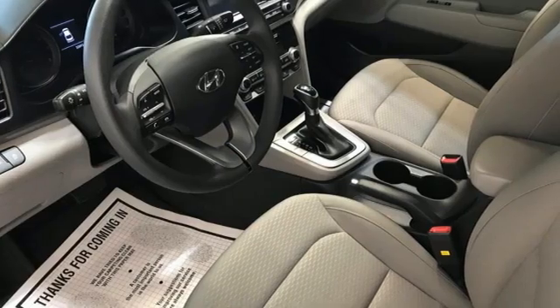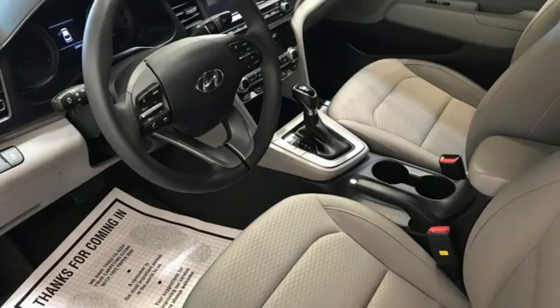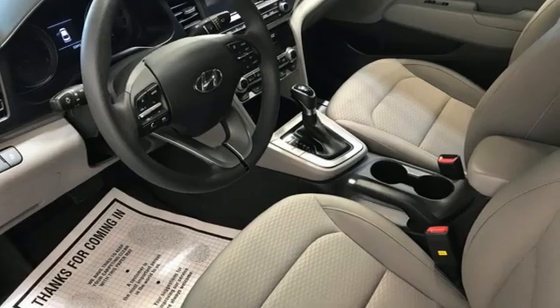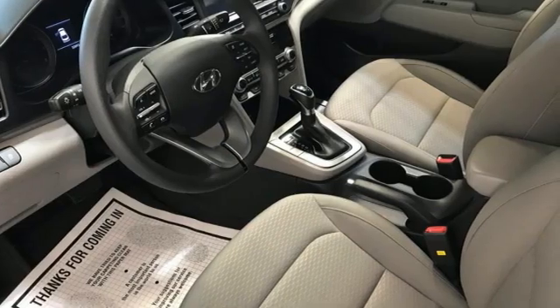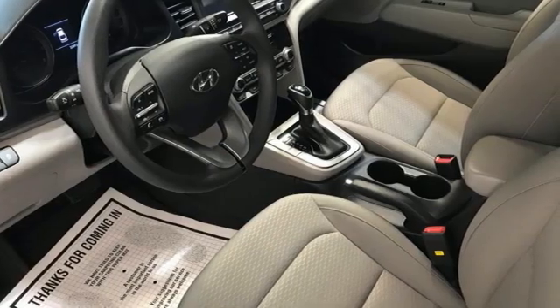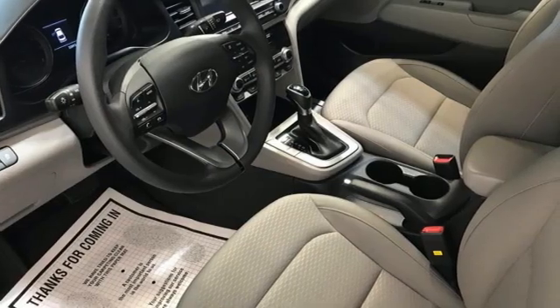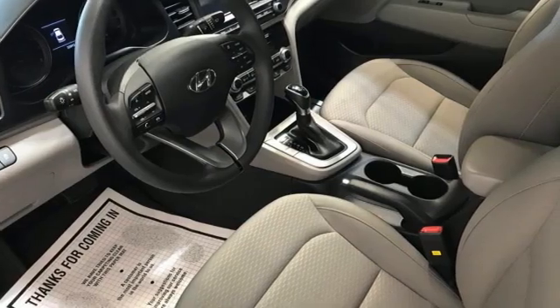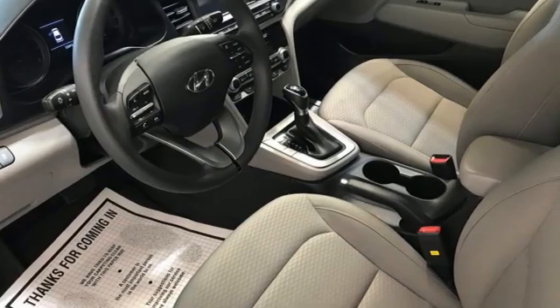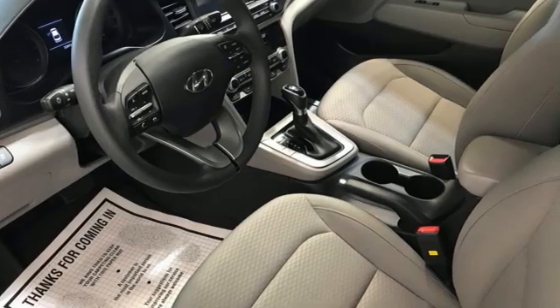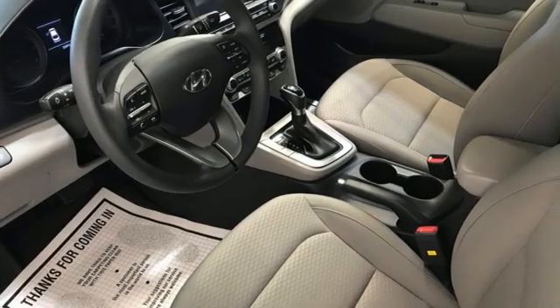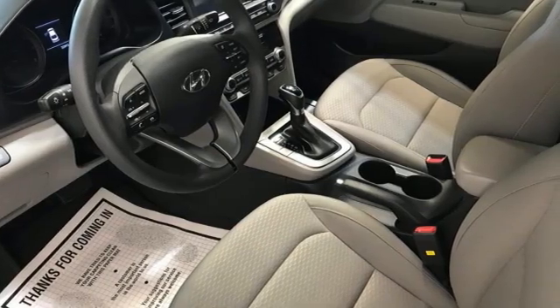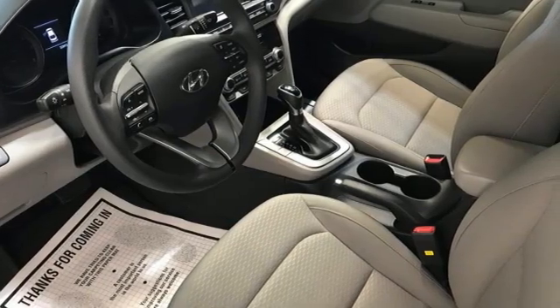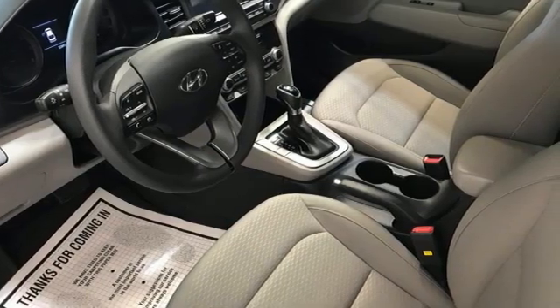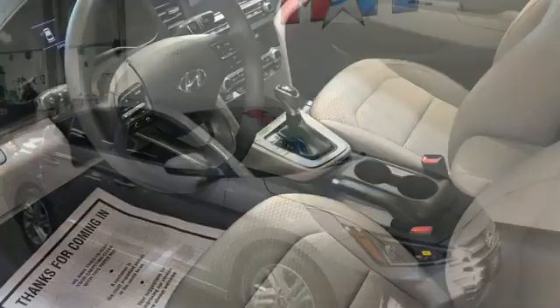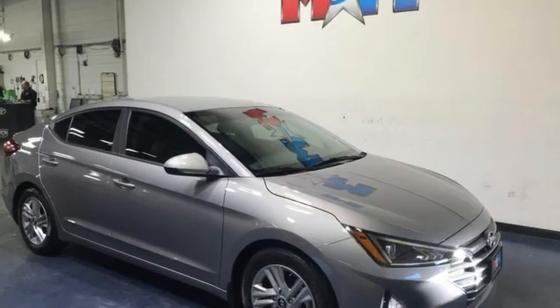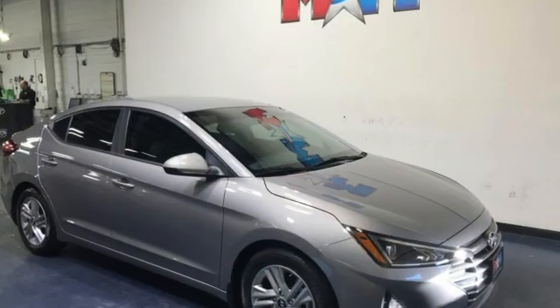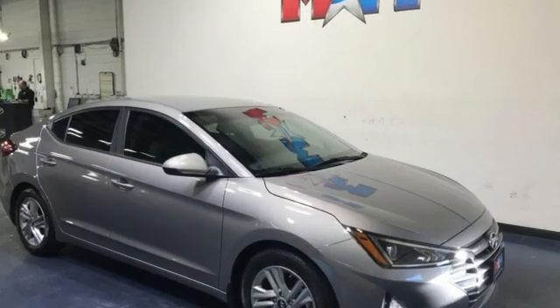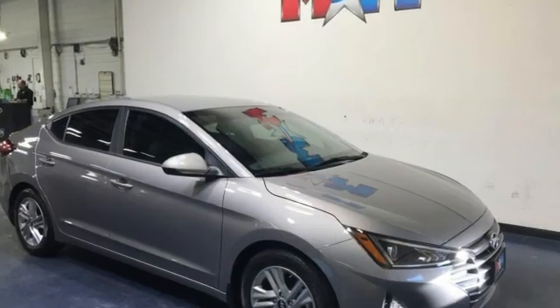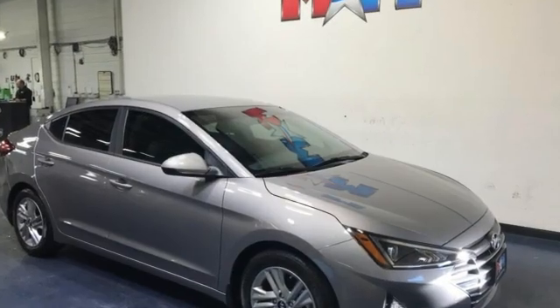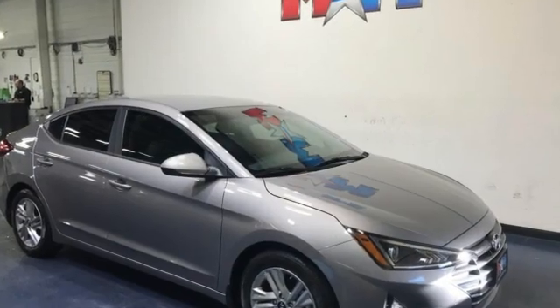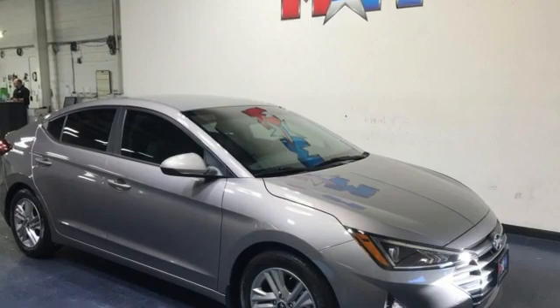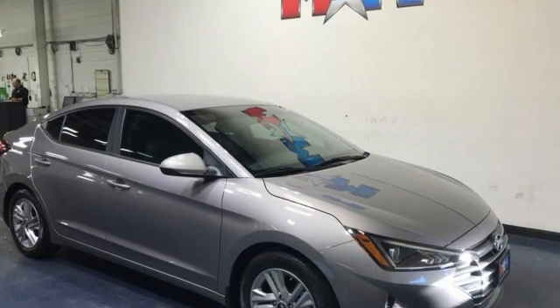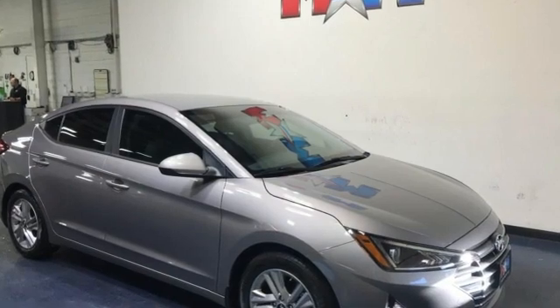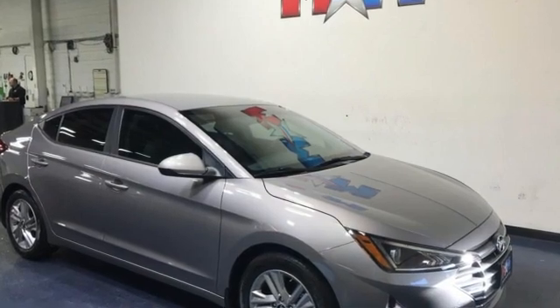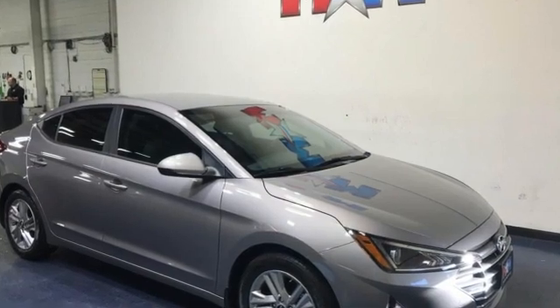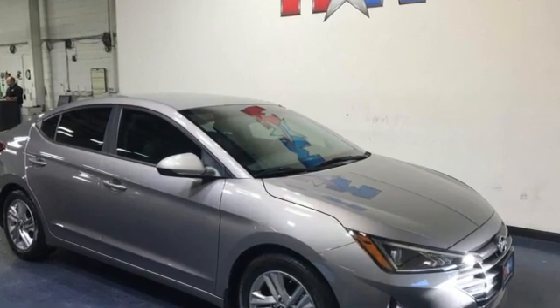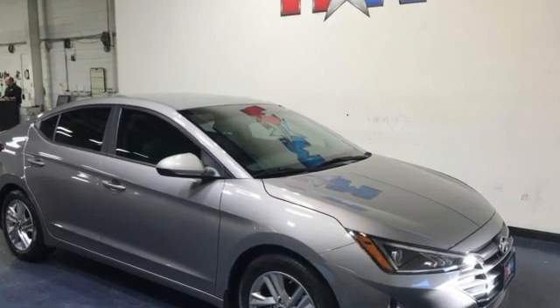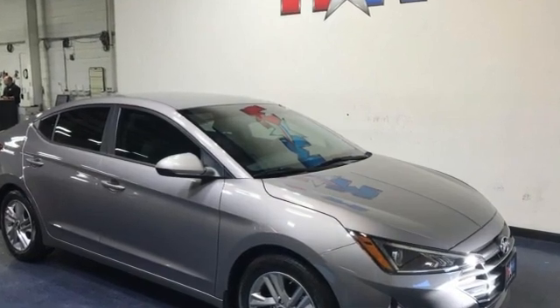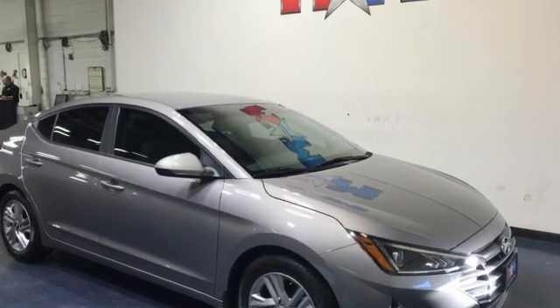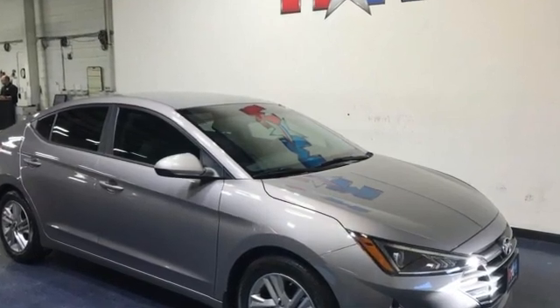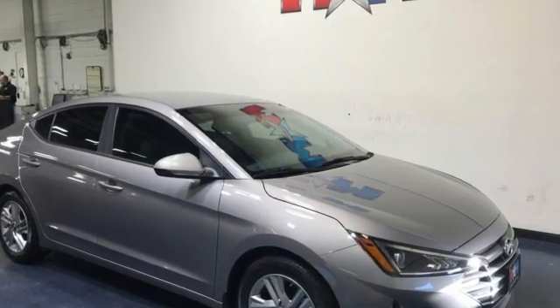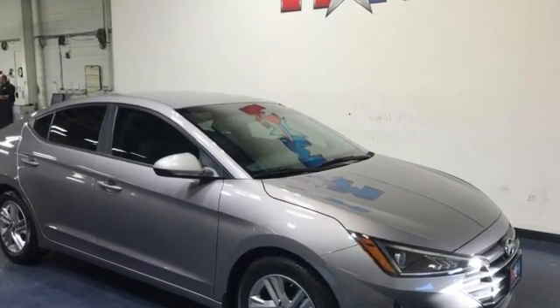Challenging convention to find a better way. It's the Hyundai way. Stop in for a test drive and make it yours today.